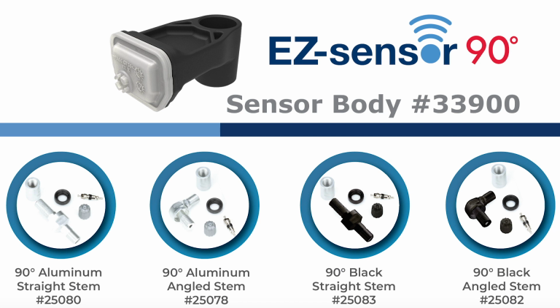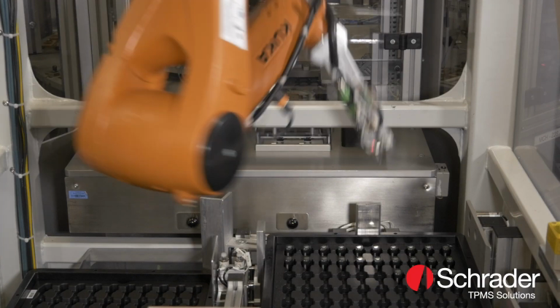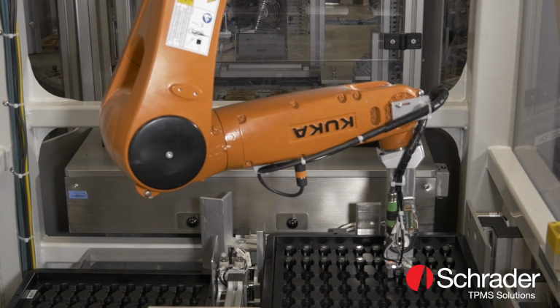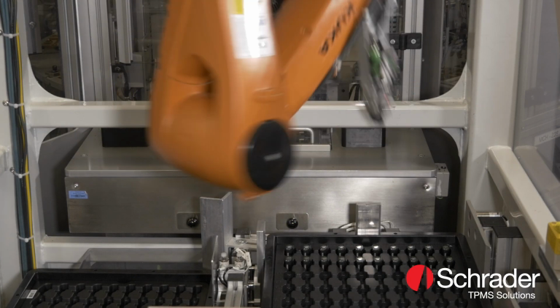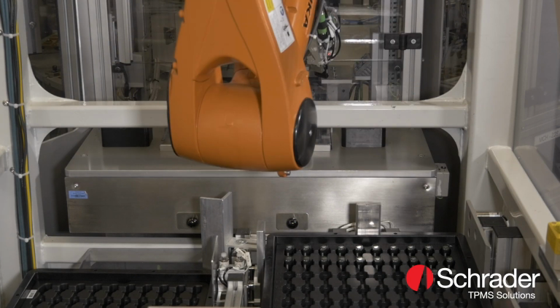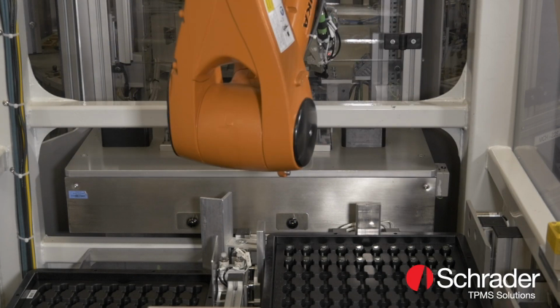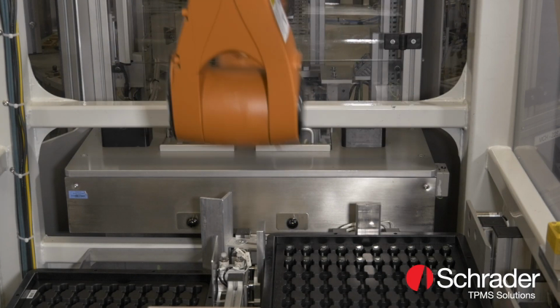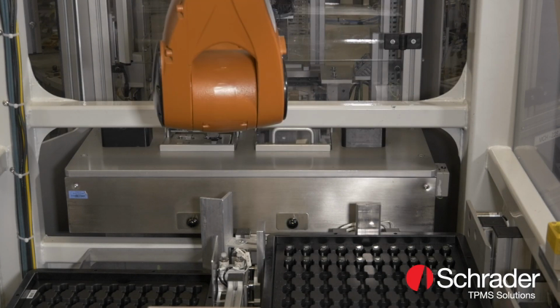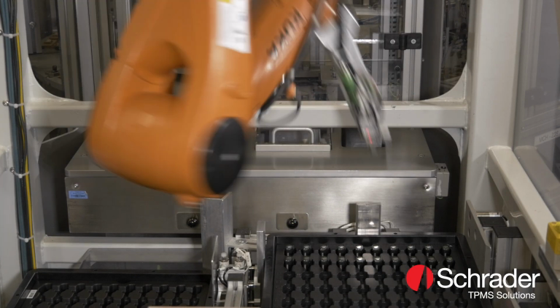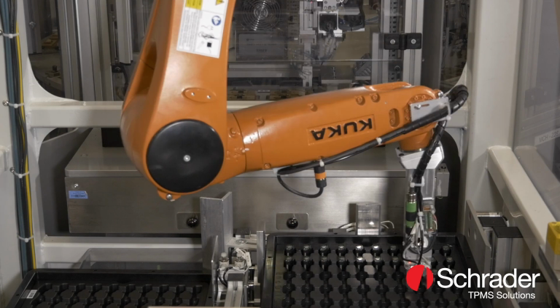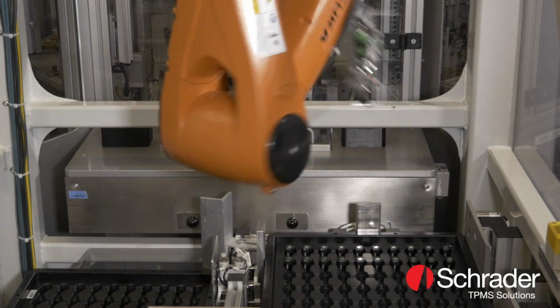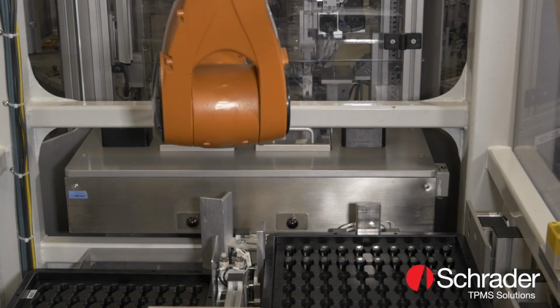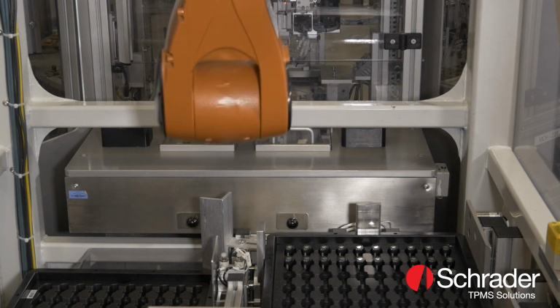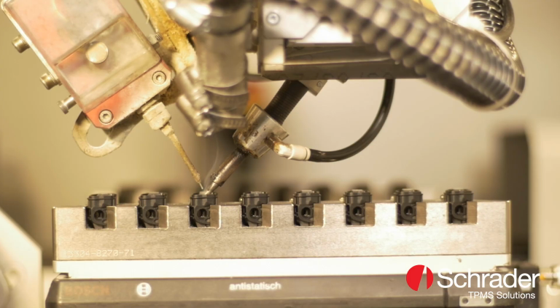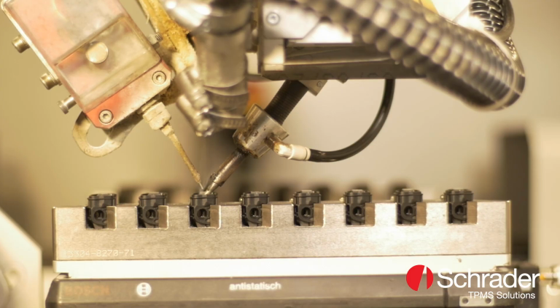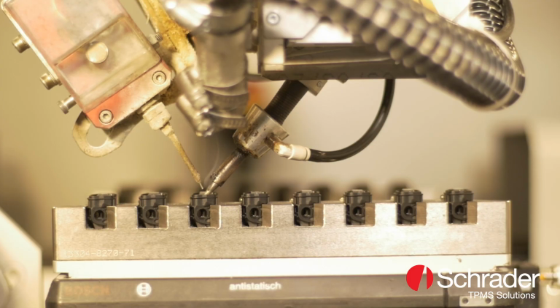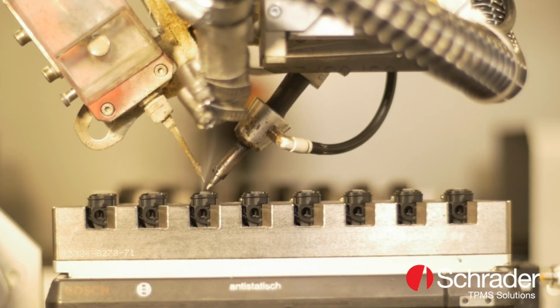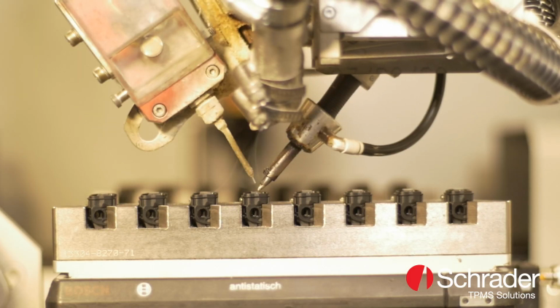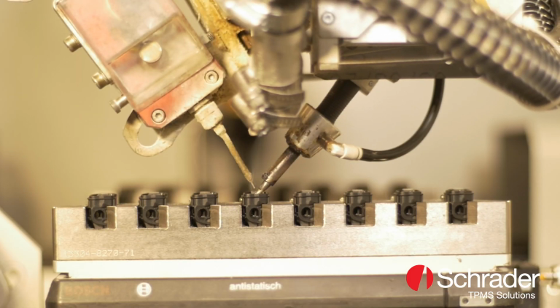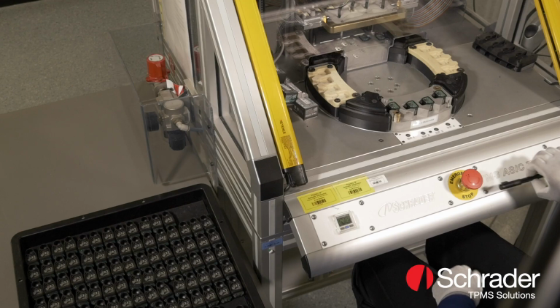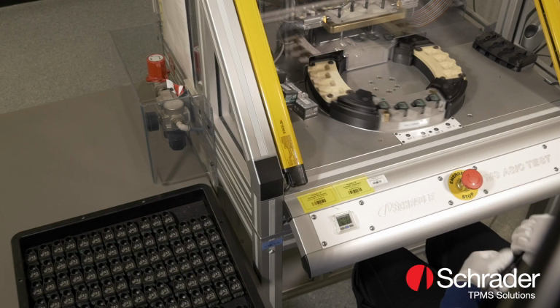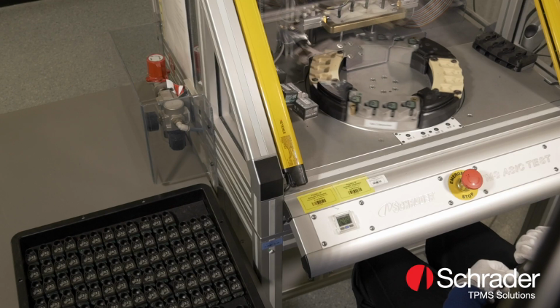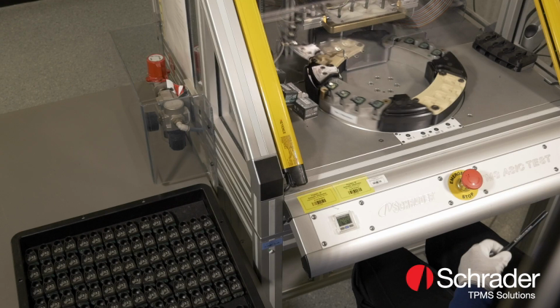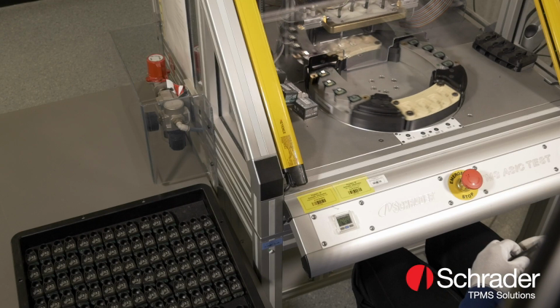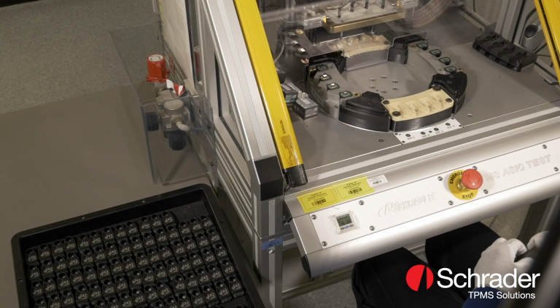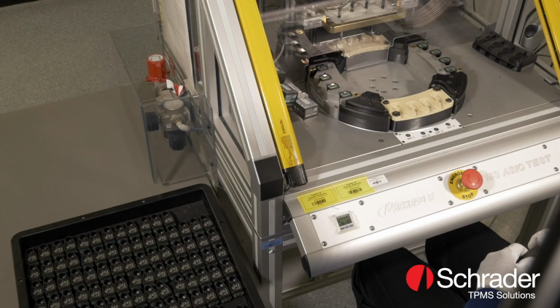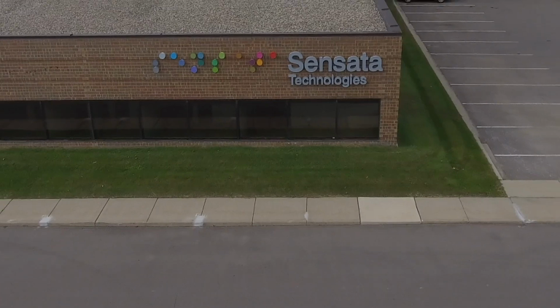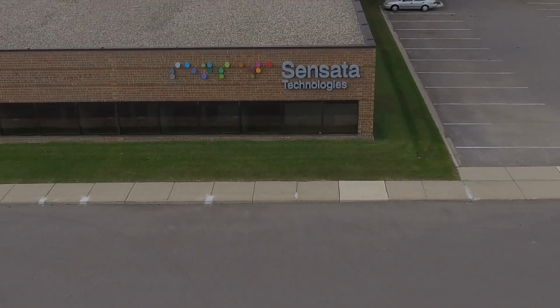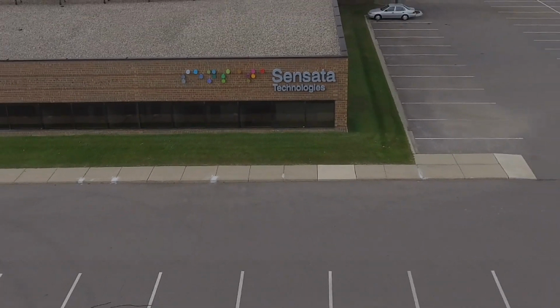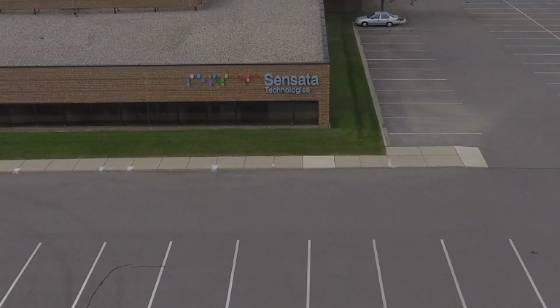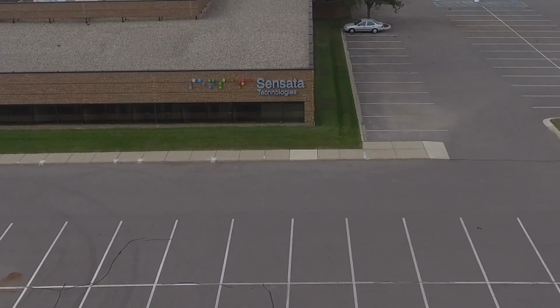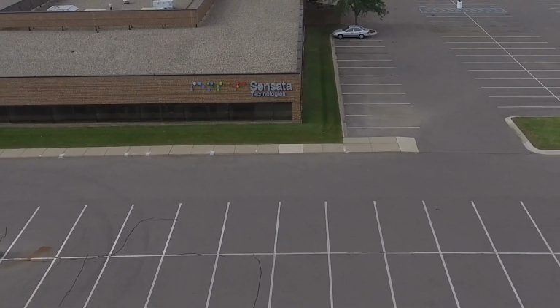This revolutionary solution will help increase sales by allowing you to safely offer TPMS on specialty aftermarket rim sets to your customers.